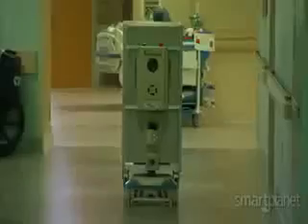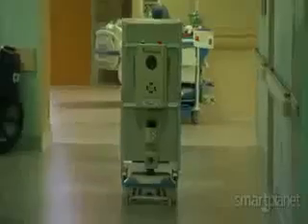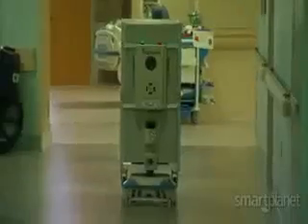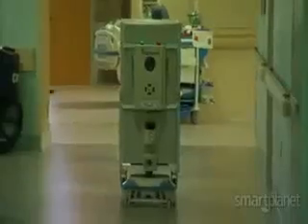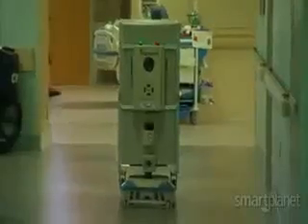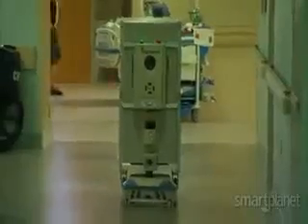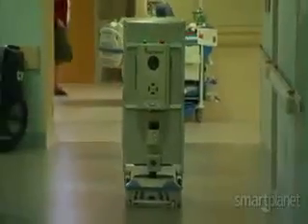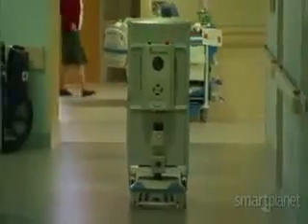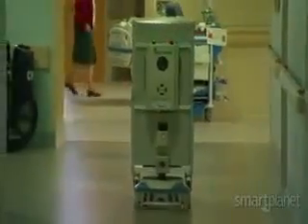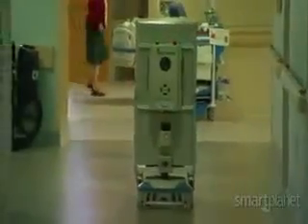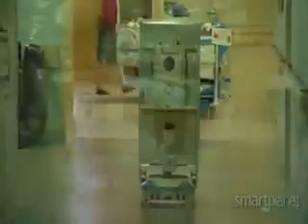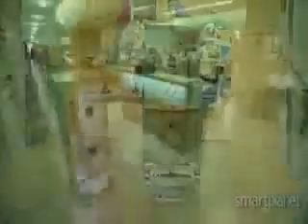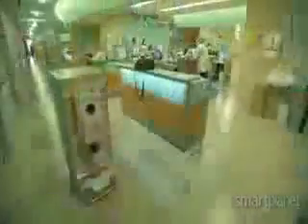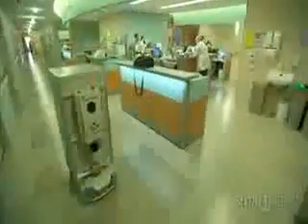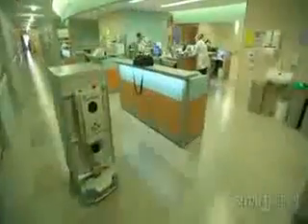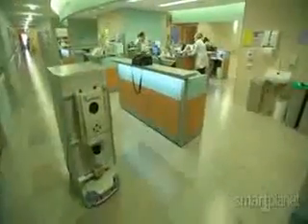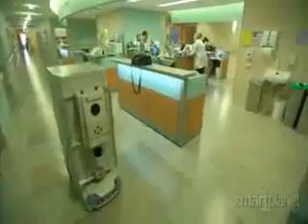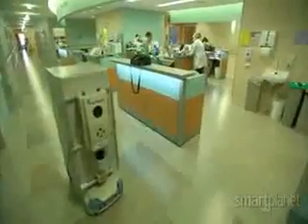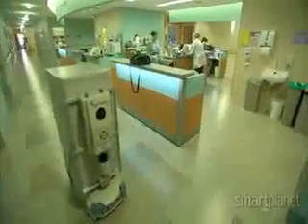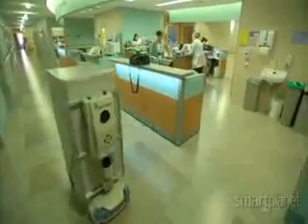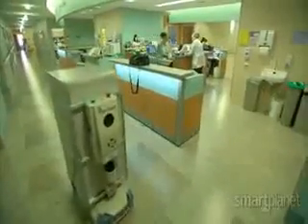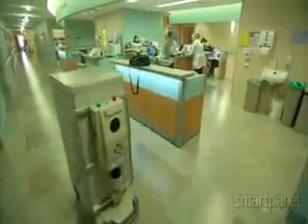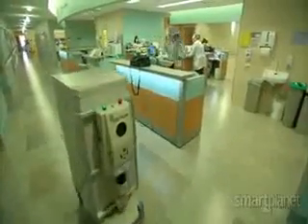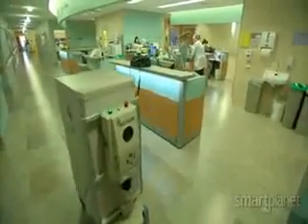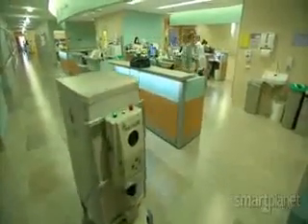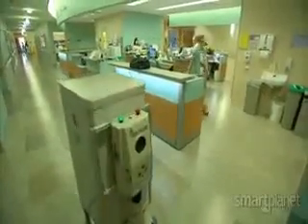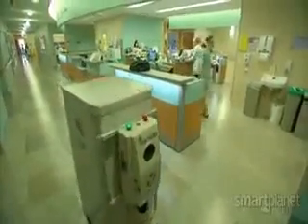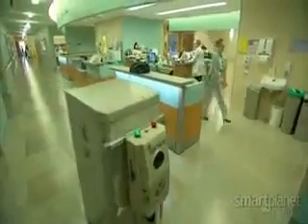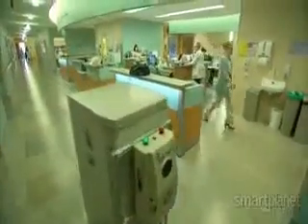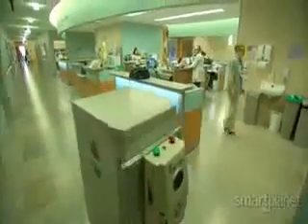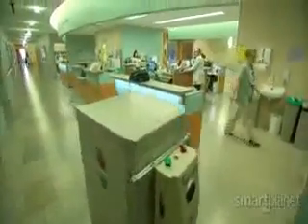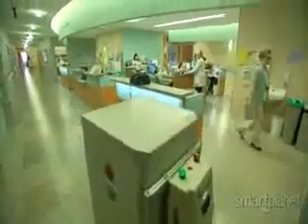All in a day's work. For SmartPlanet, I'm Sumi Das.